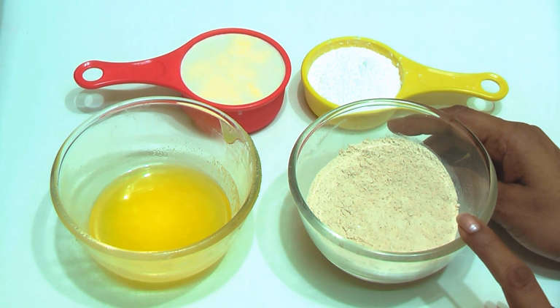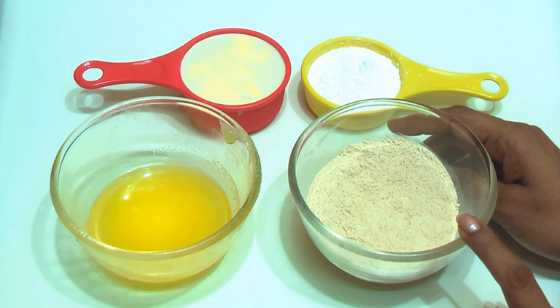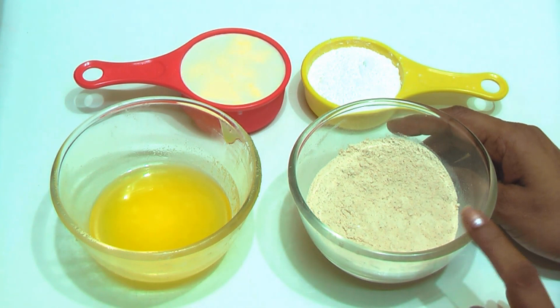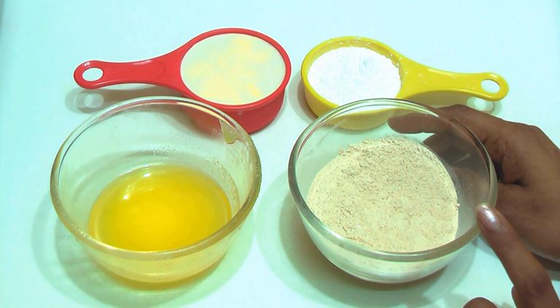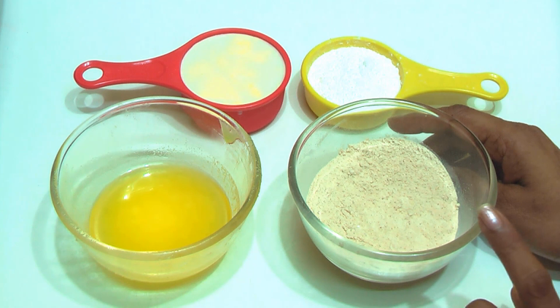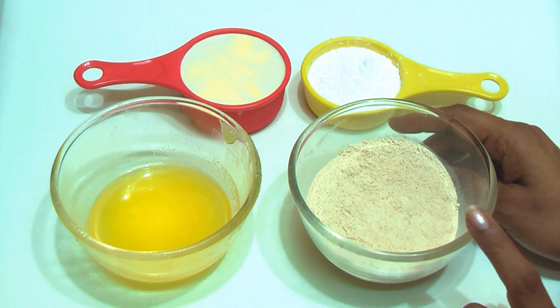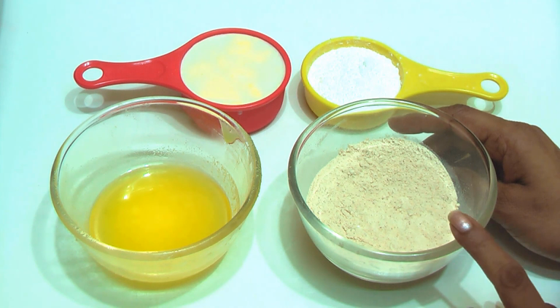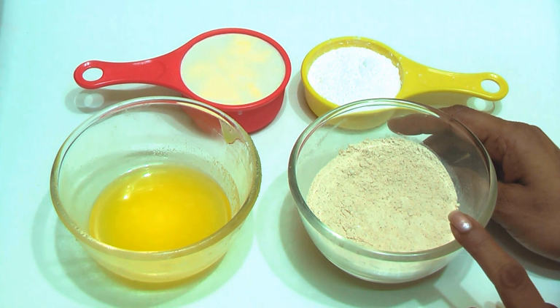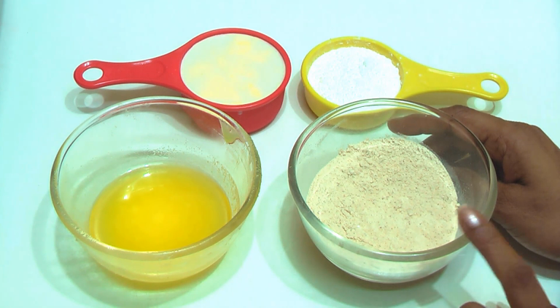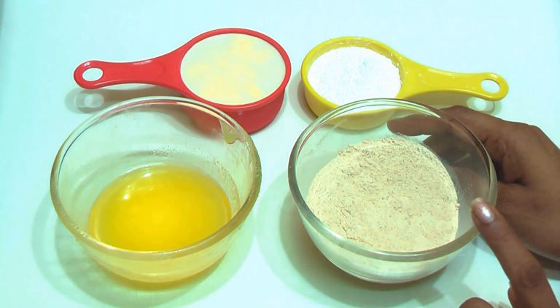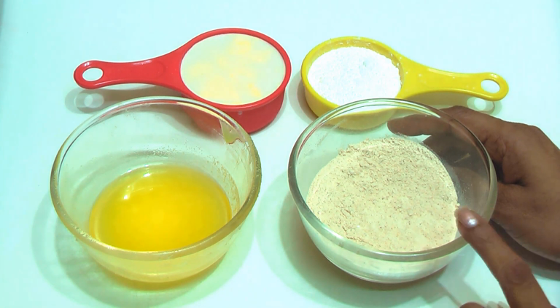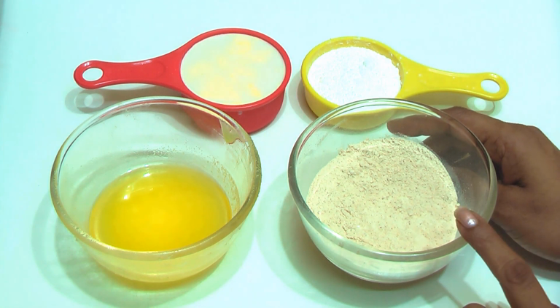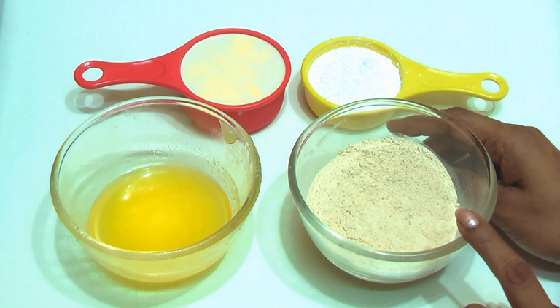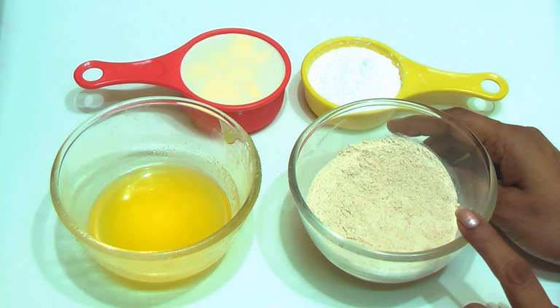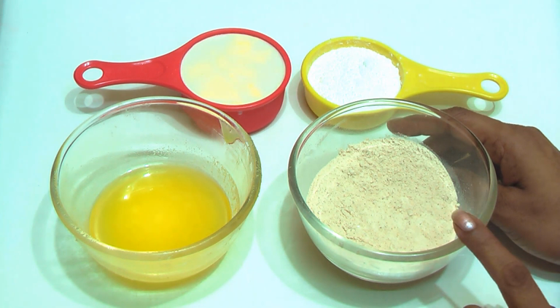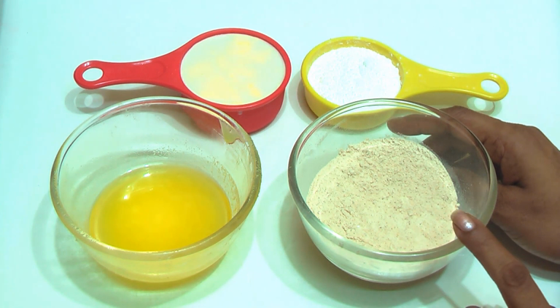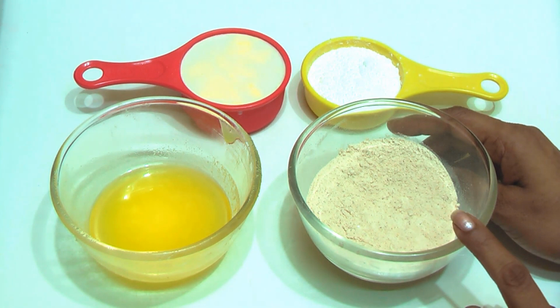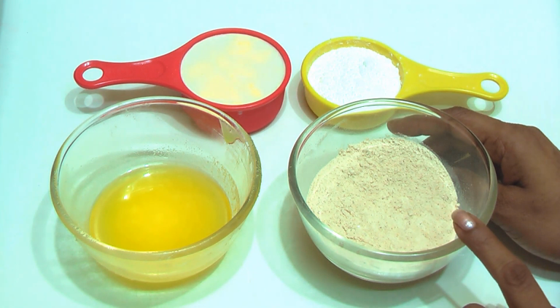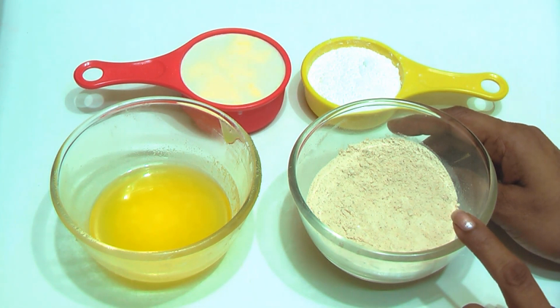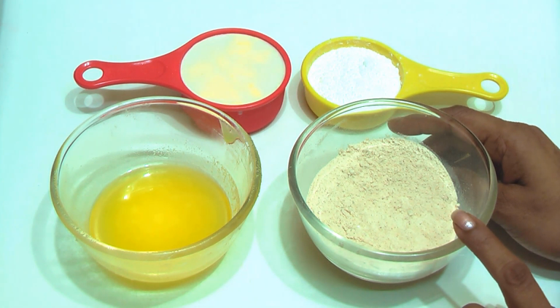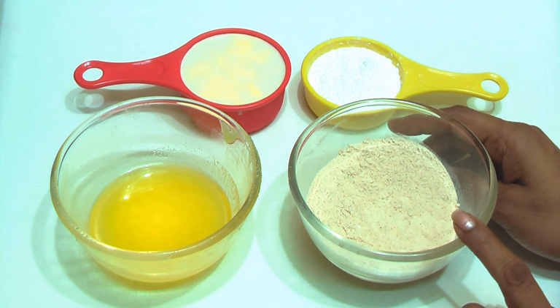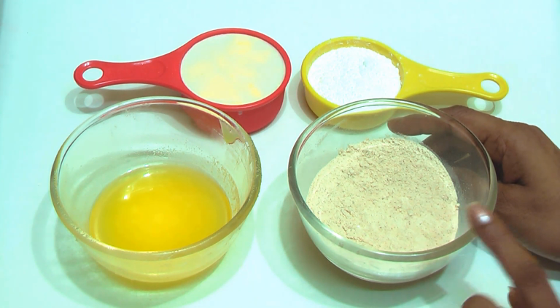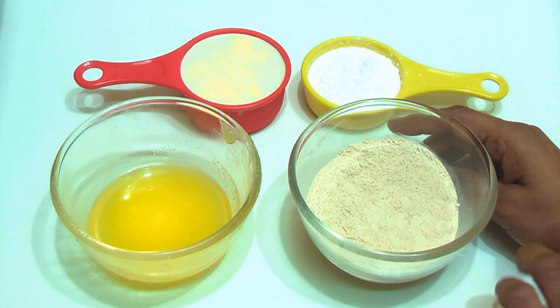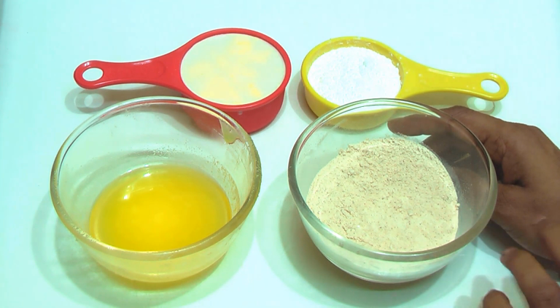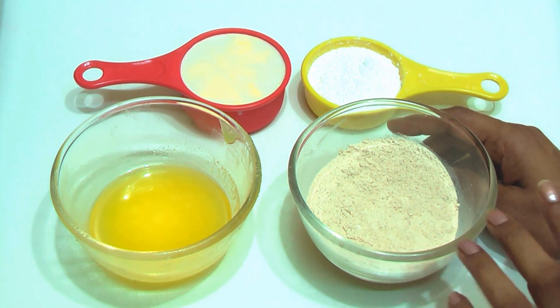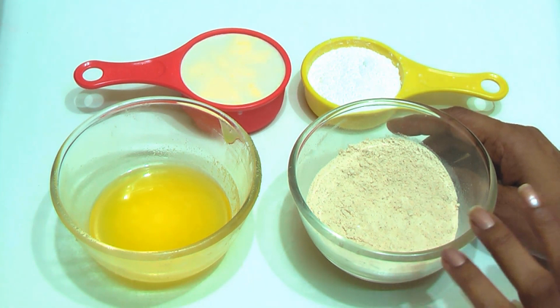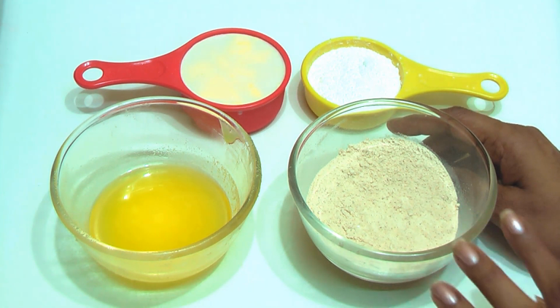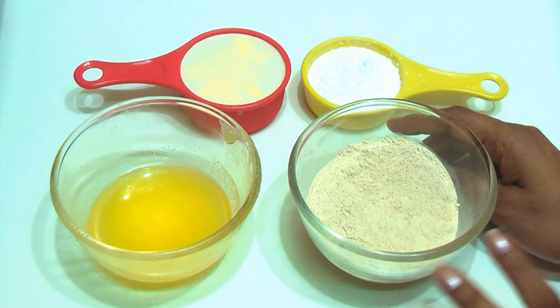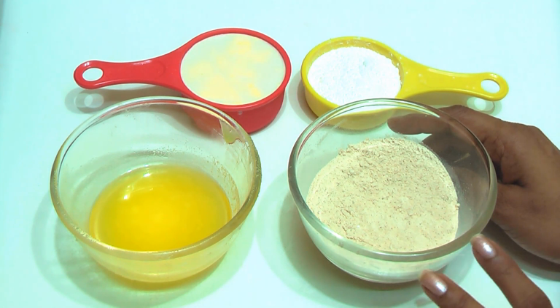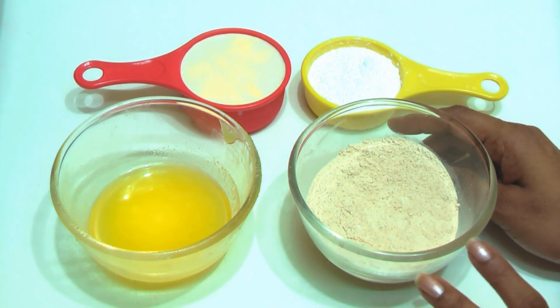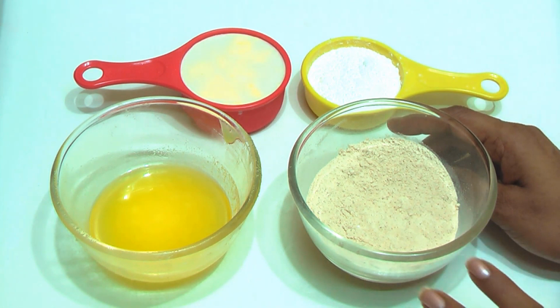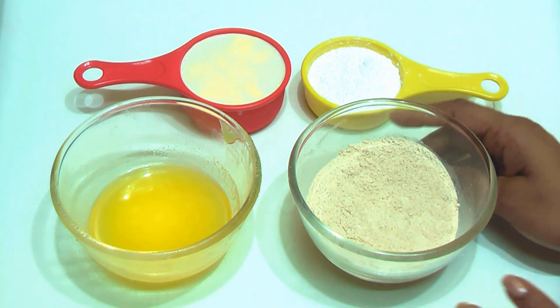When you make this katli, it tastes just like kaju katli. So let's start.